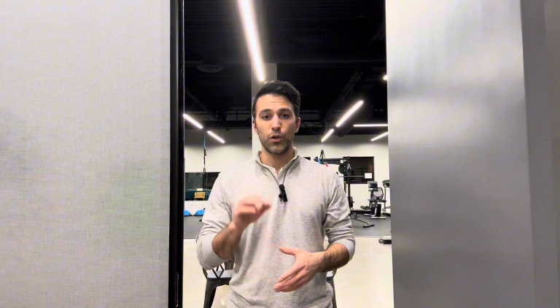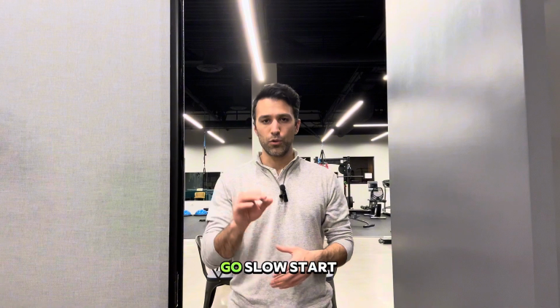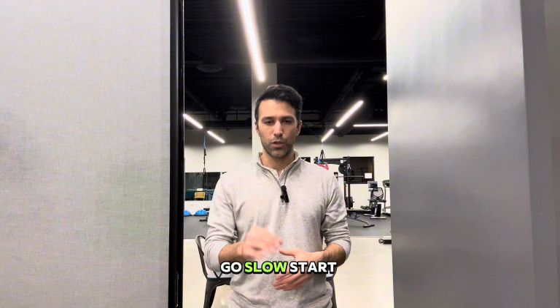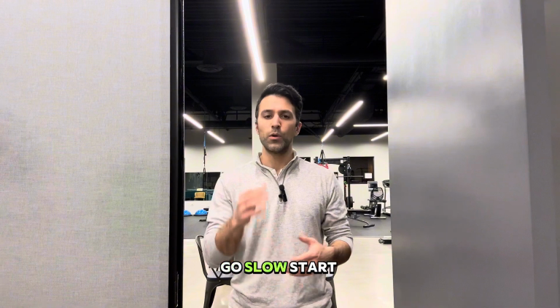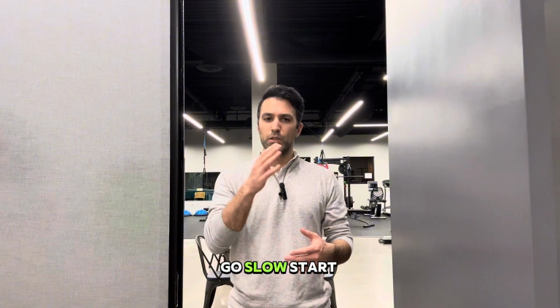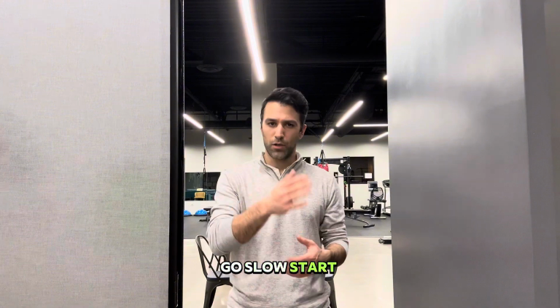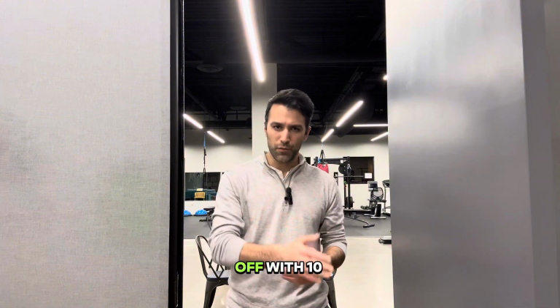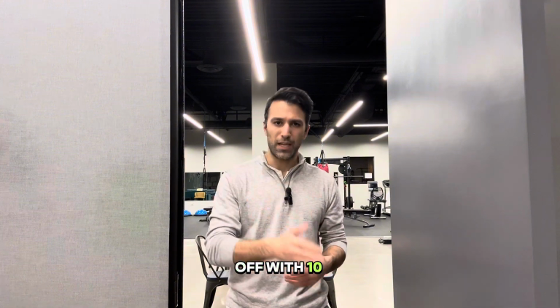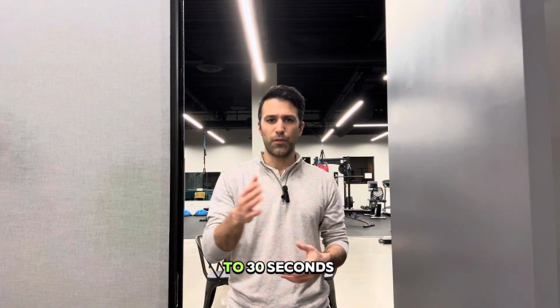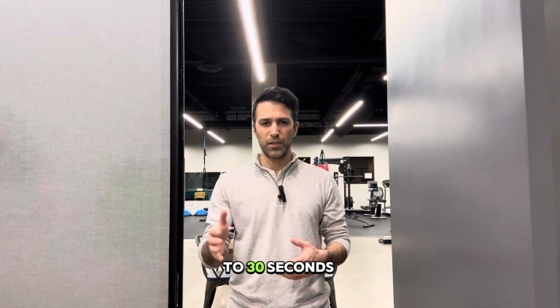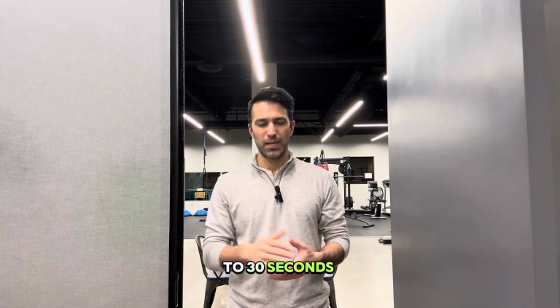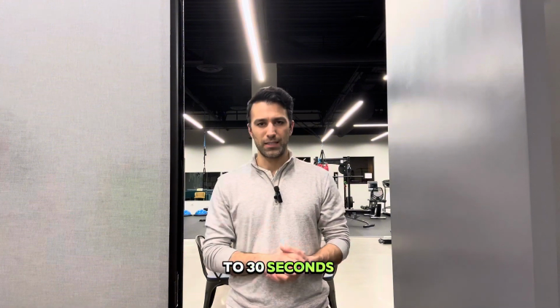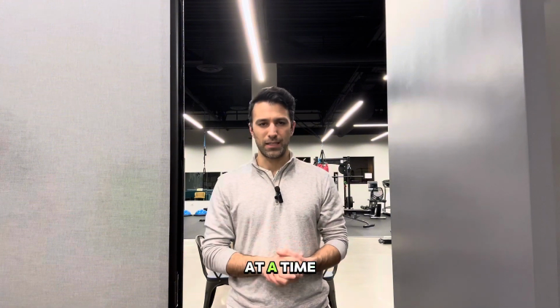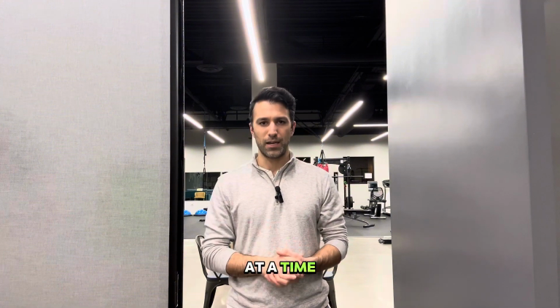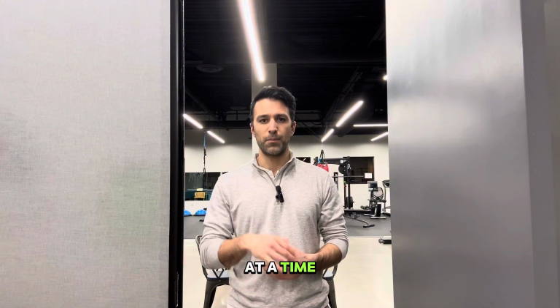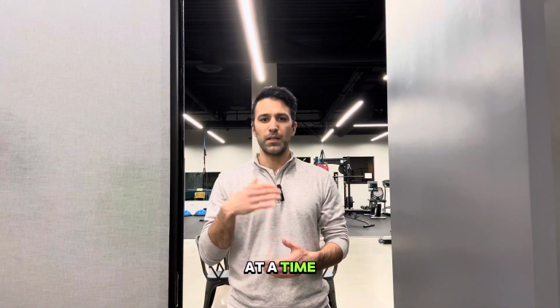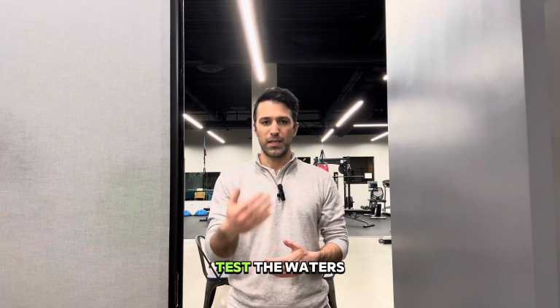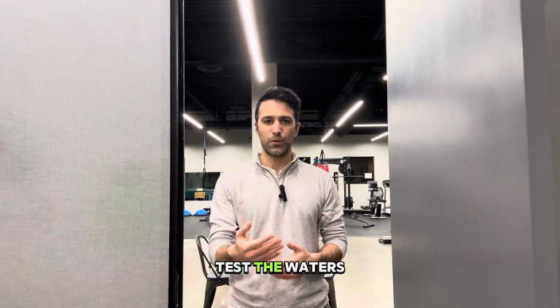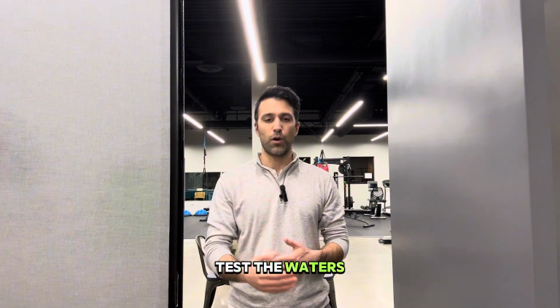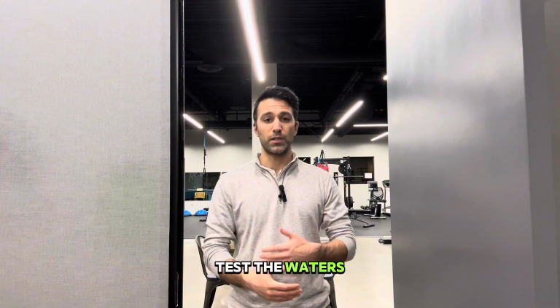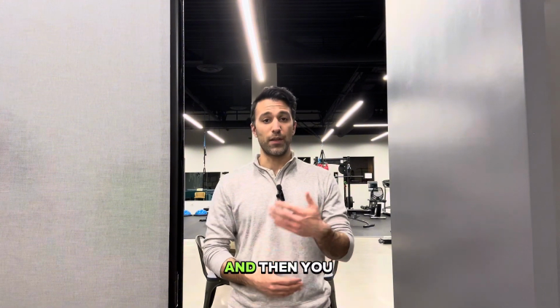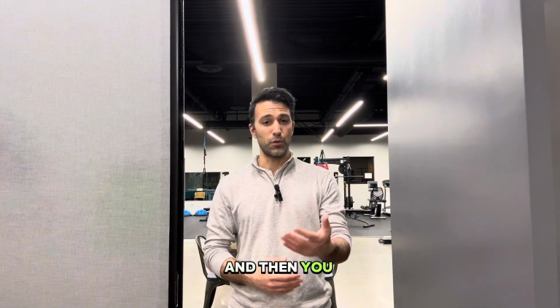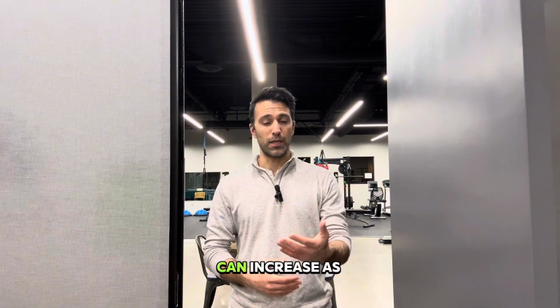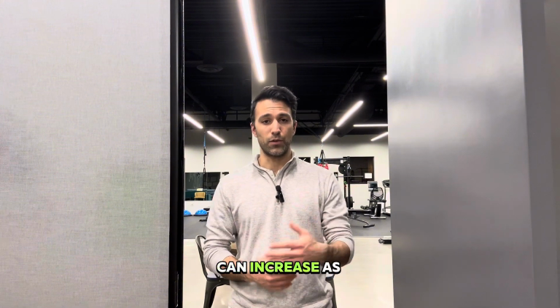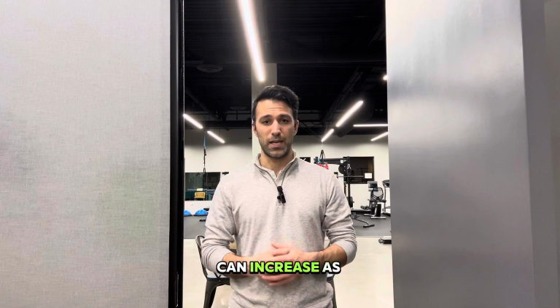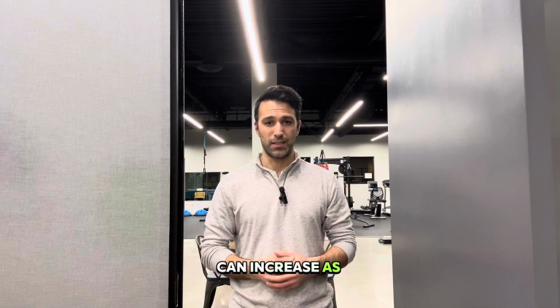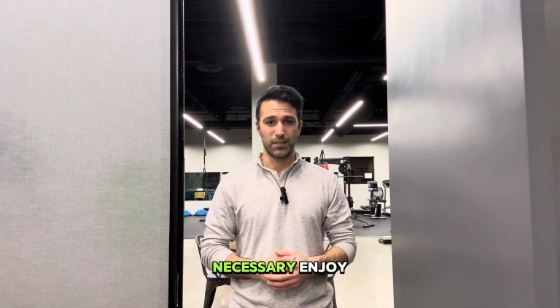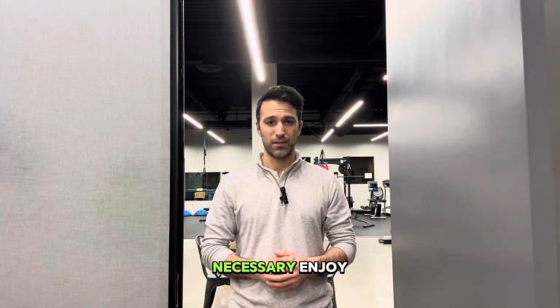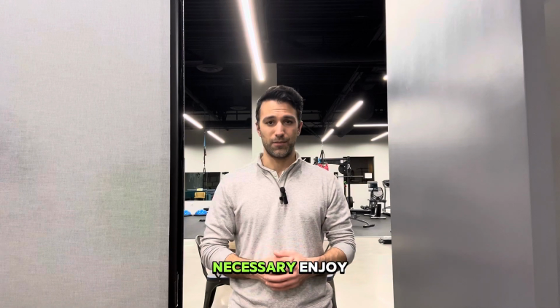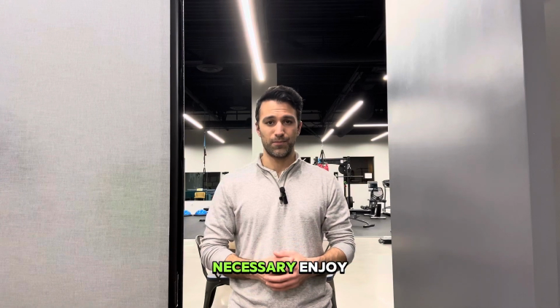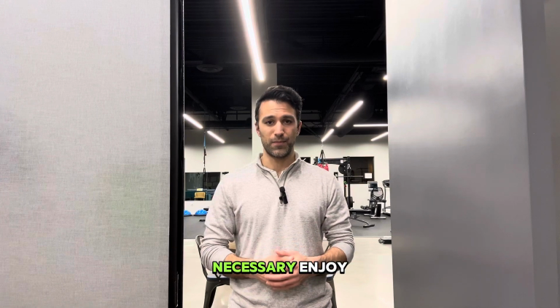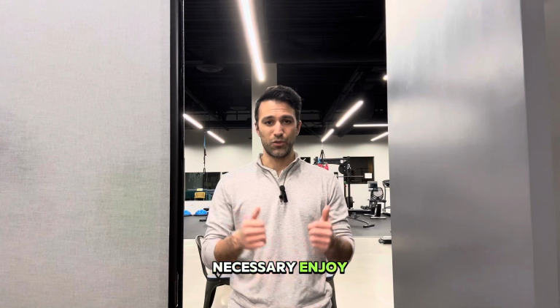Go slow, start off with 10 to 30 seconds at a time, test the waters, and then you can increase as necessary. Enjoy!